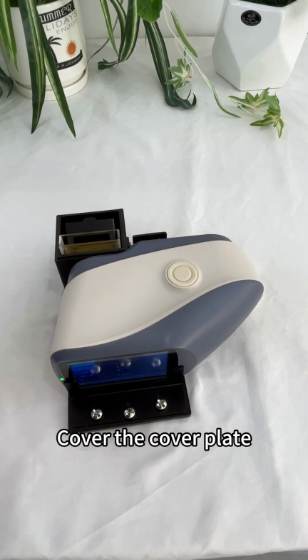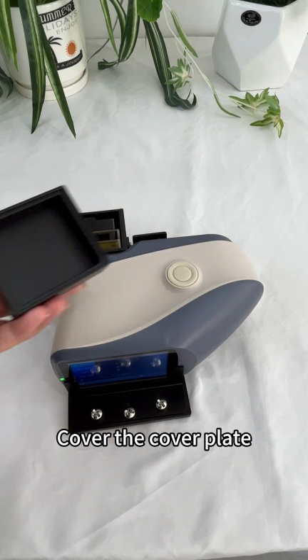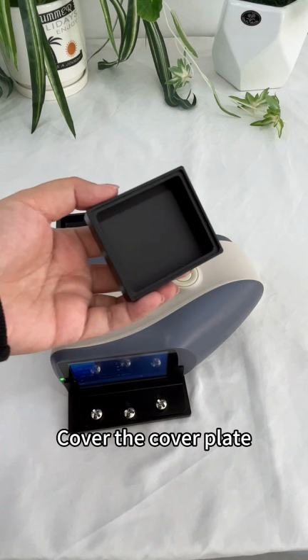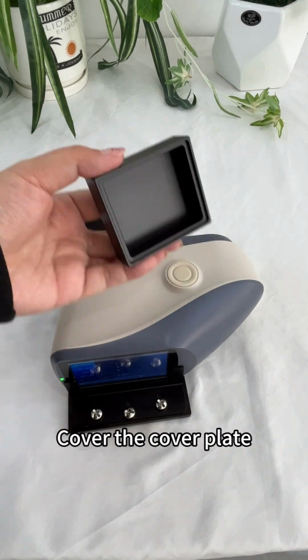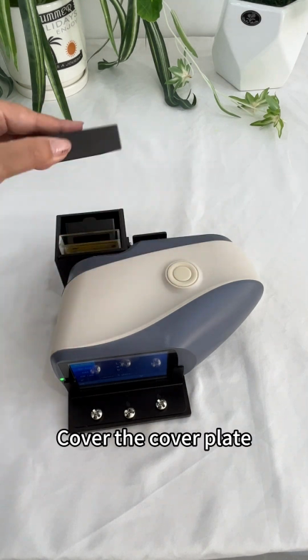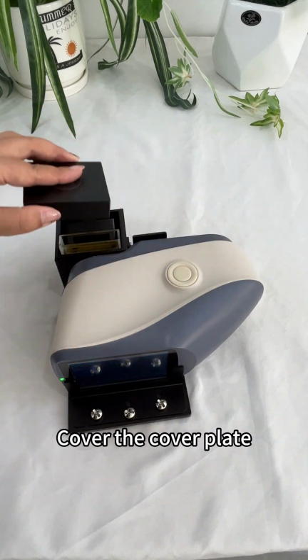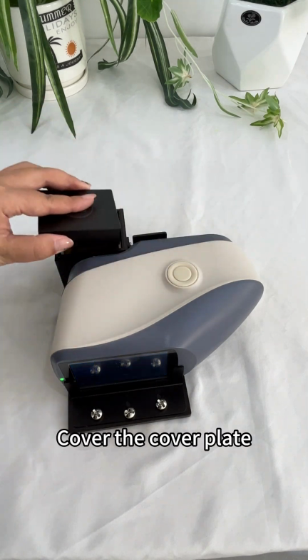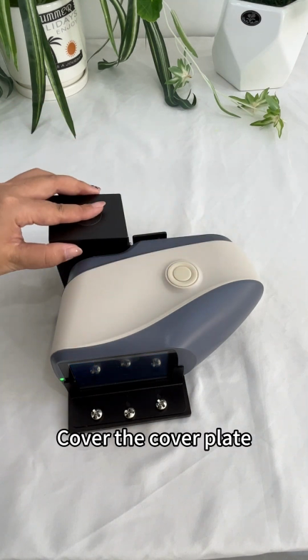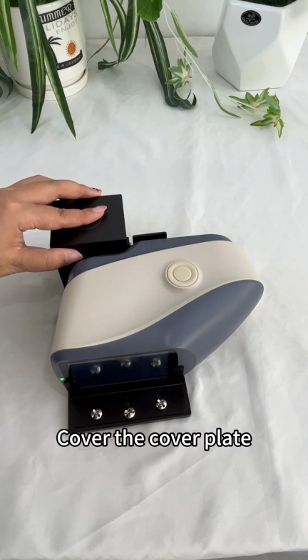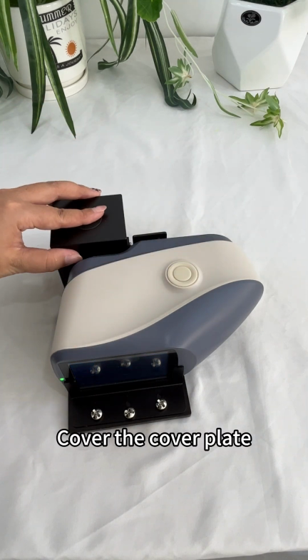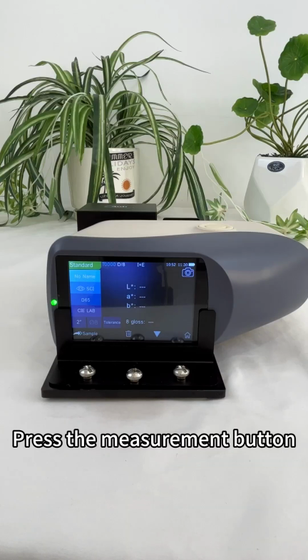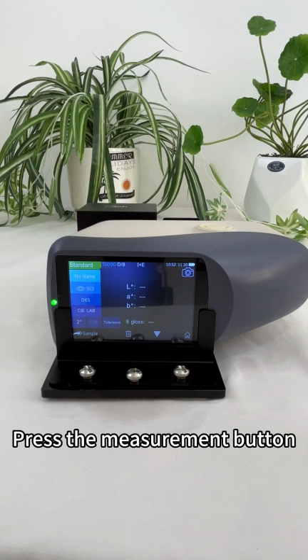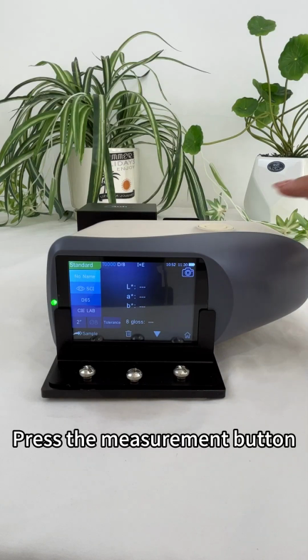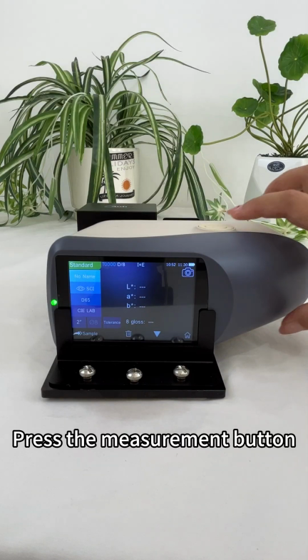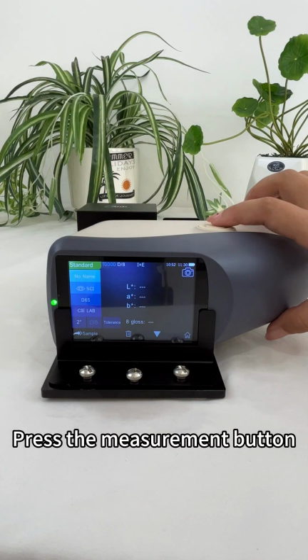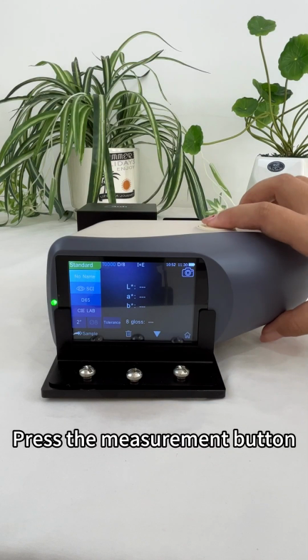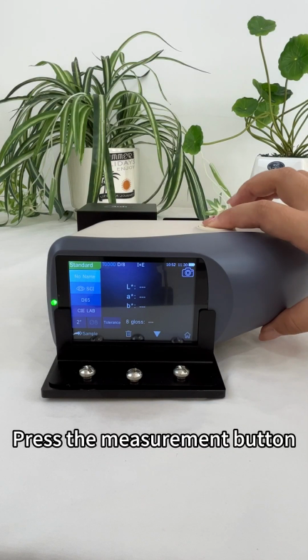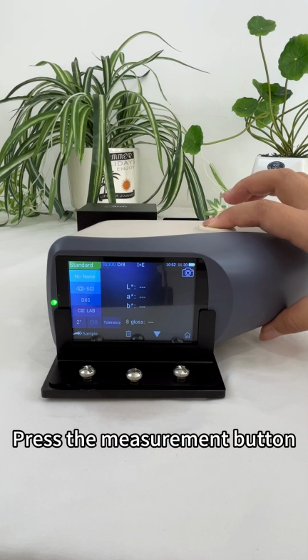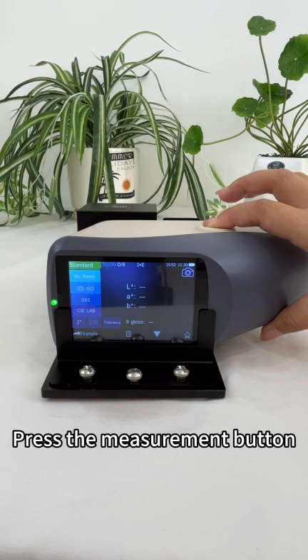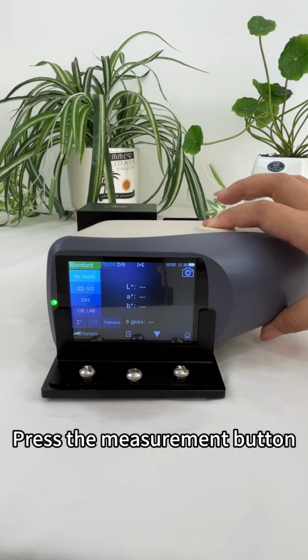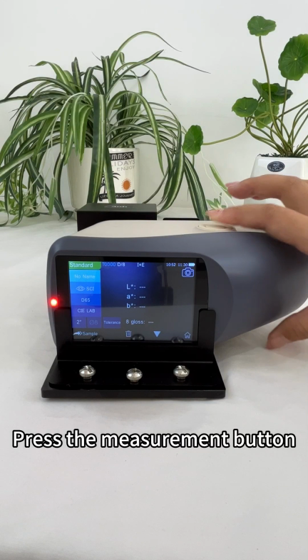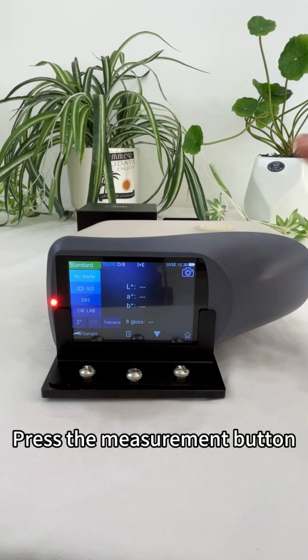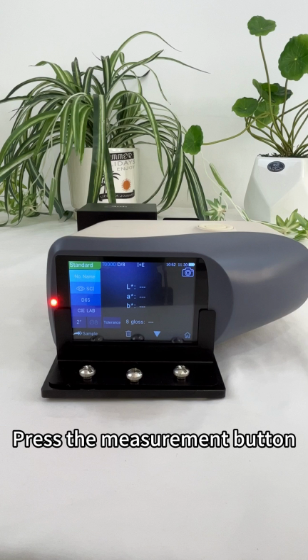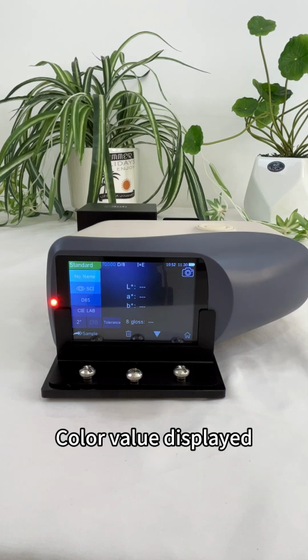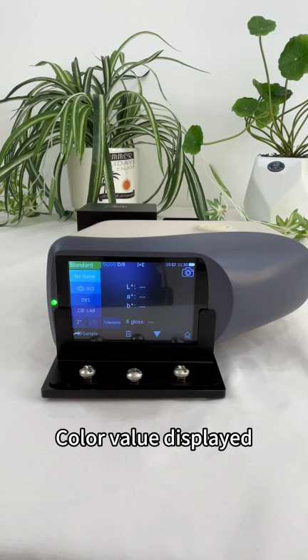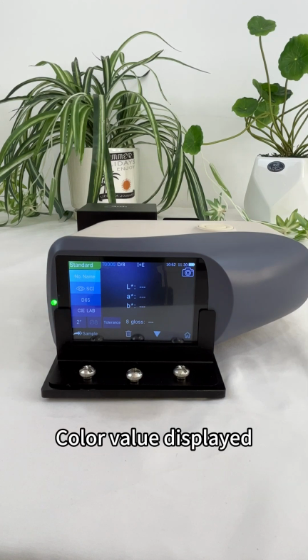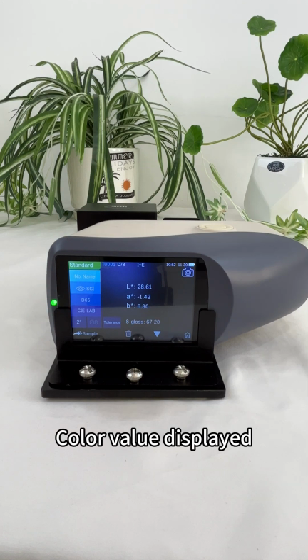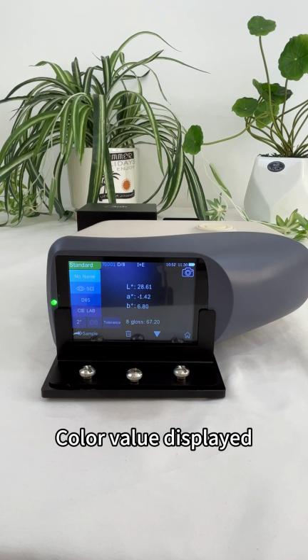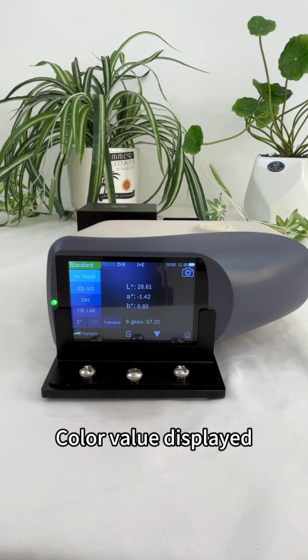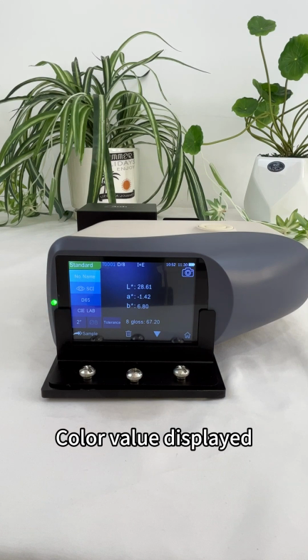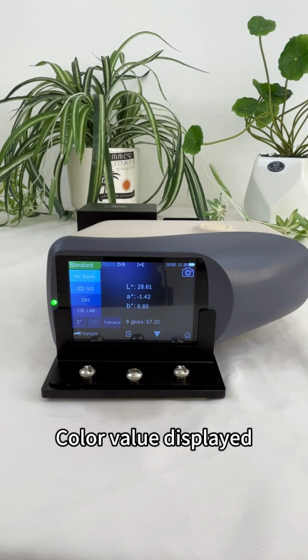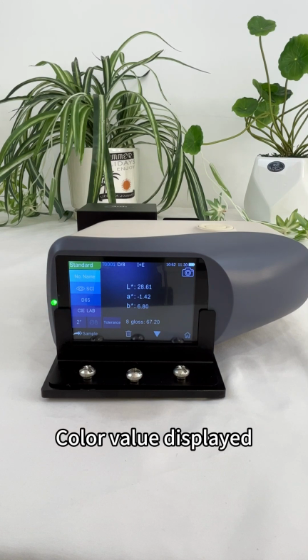Cover the cover plate and press the measurement button. The color value is displayed.